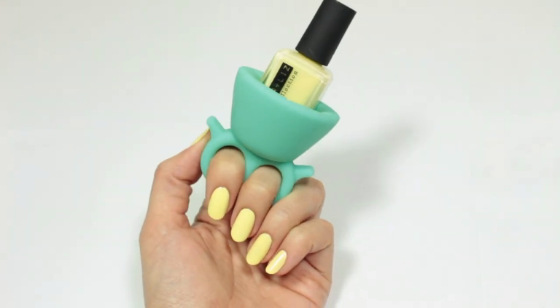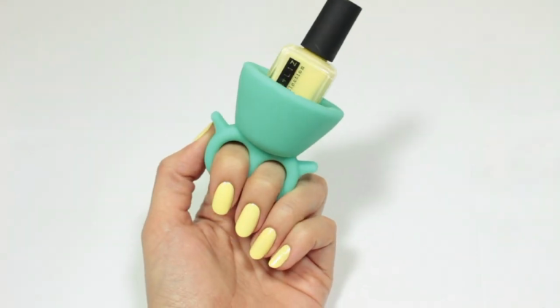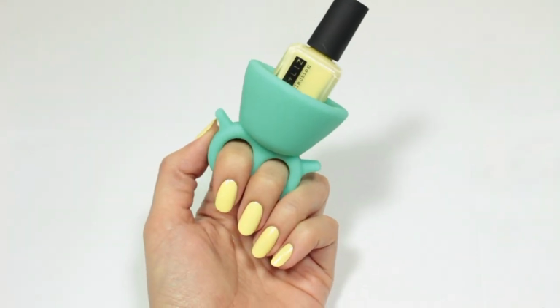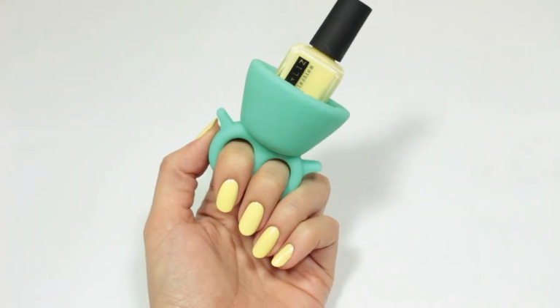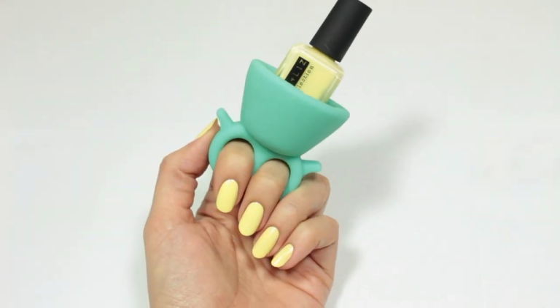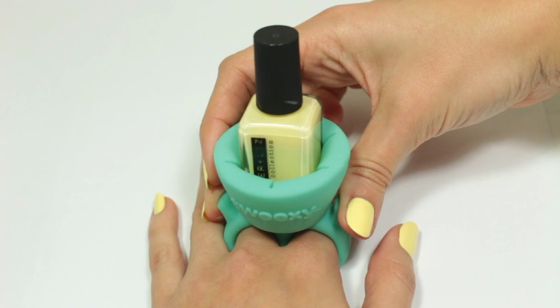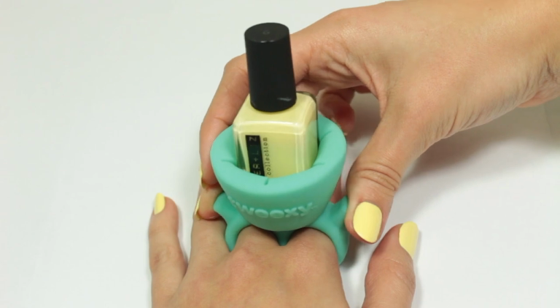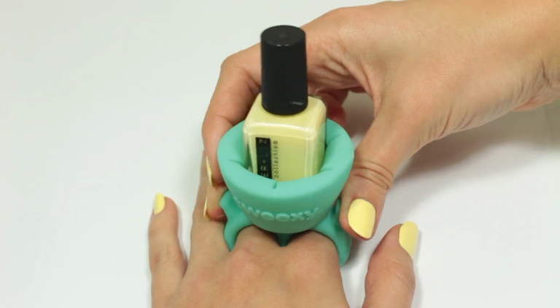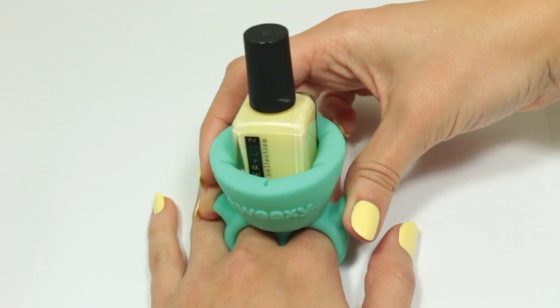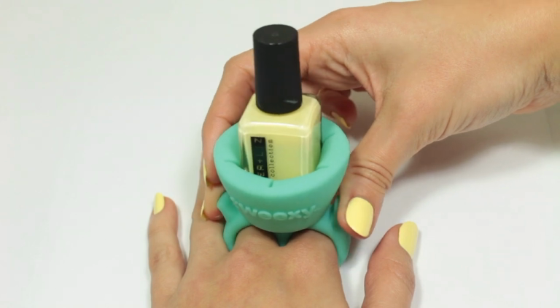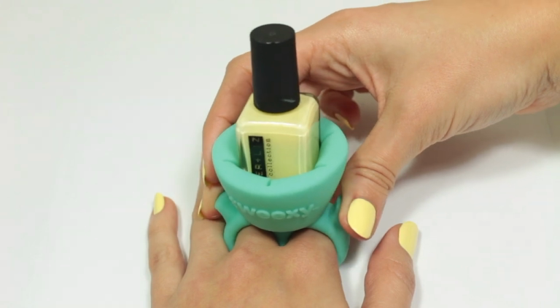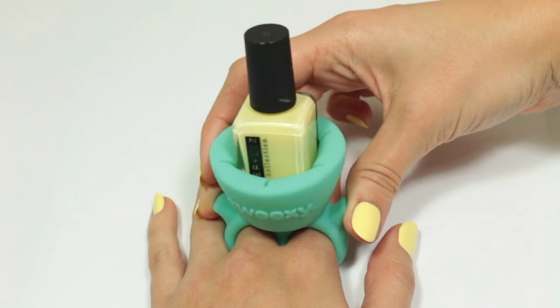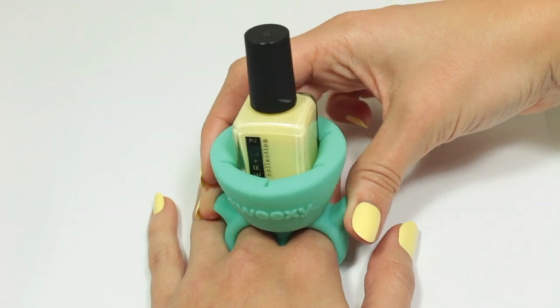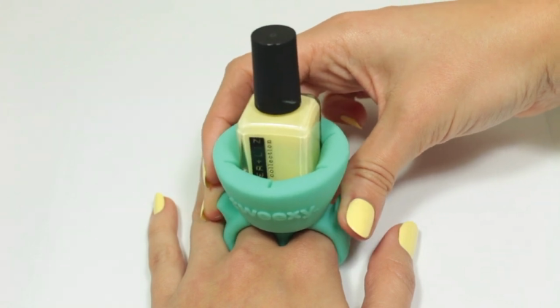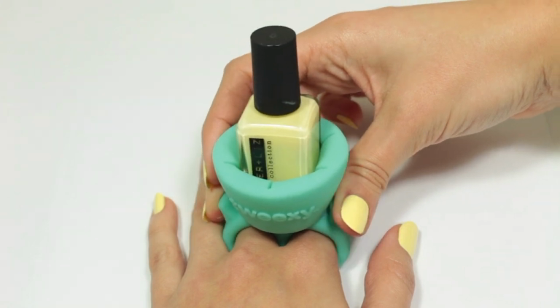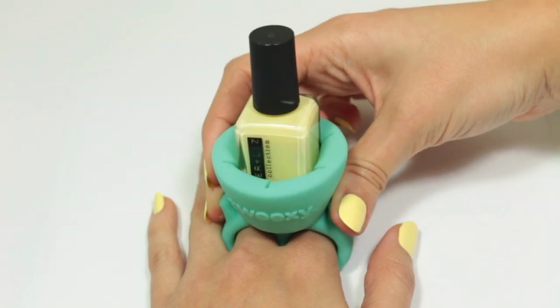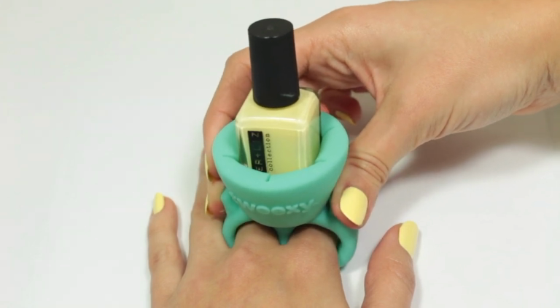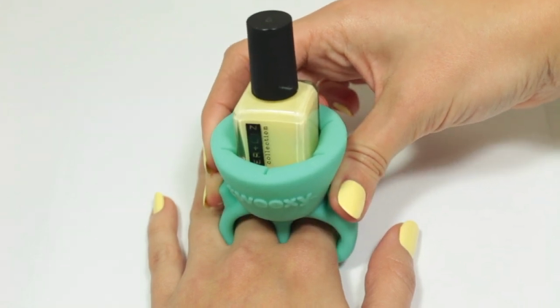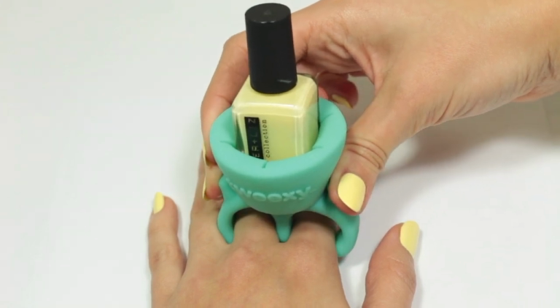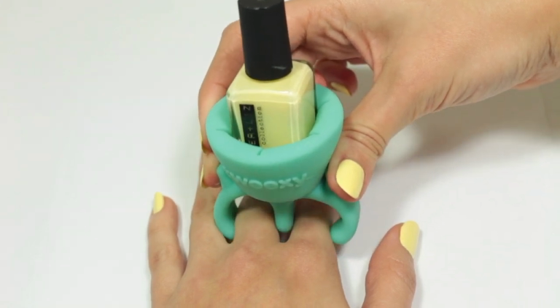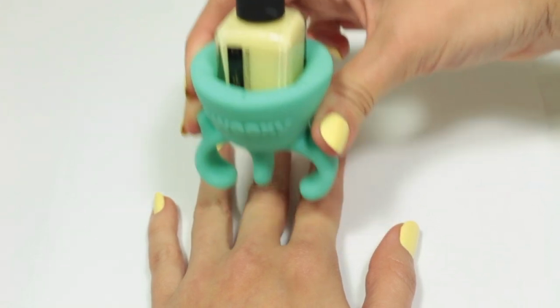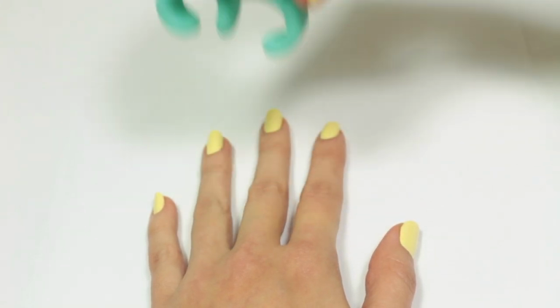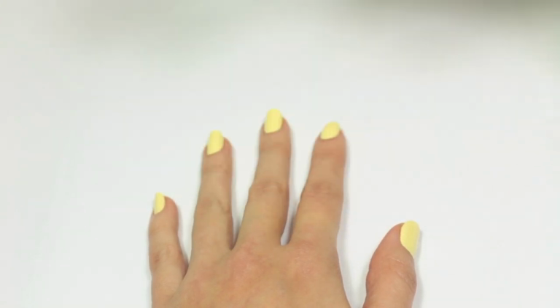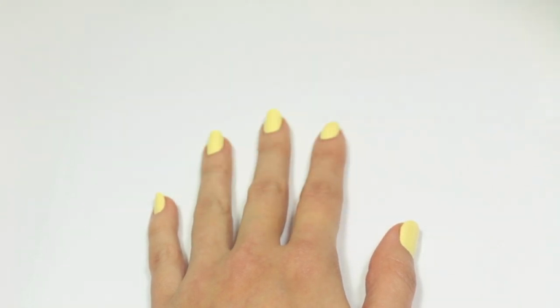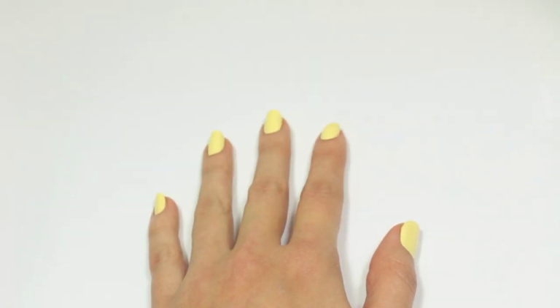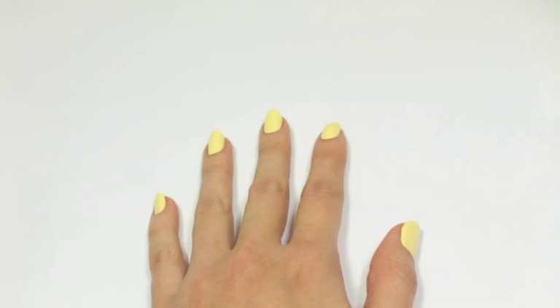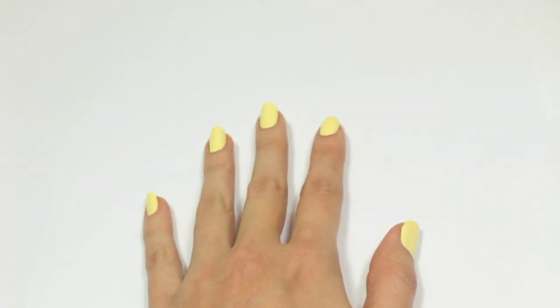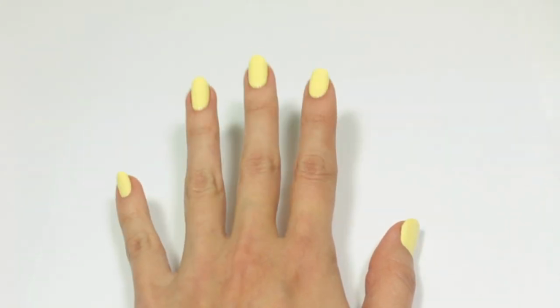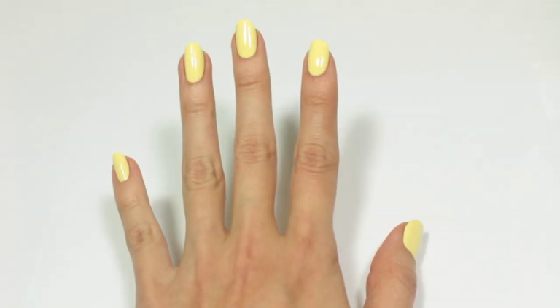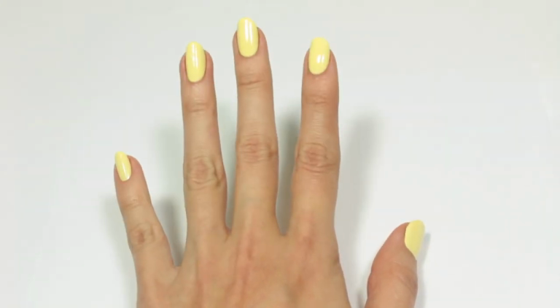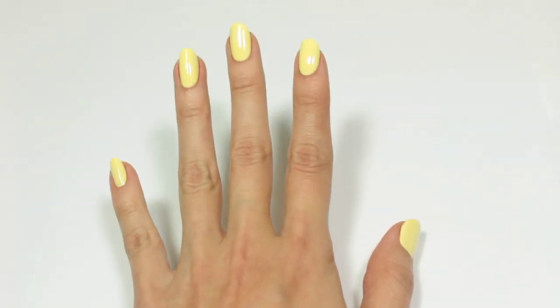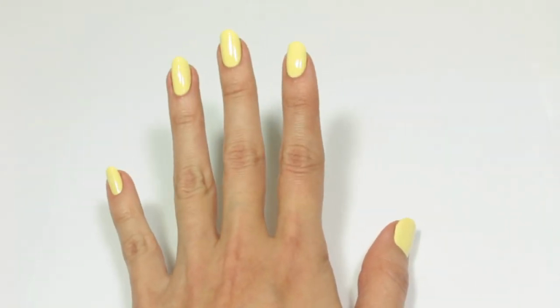And to remove Tweaksie without messing up your newly done manicure, you just squeeze on the tabs again and then lift up off the fingers.